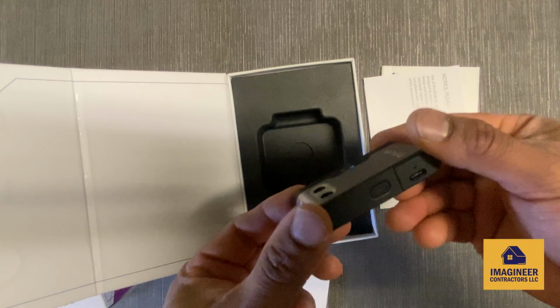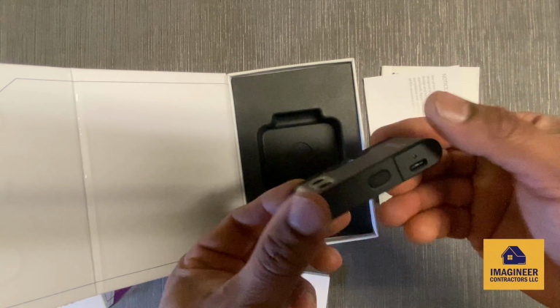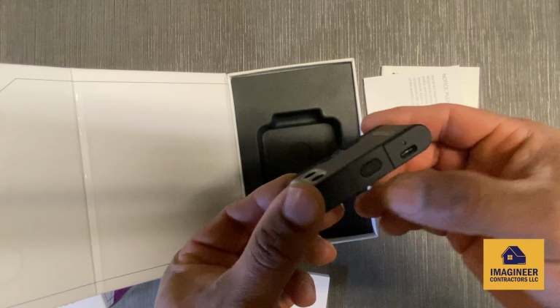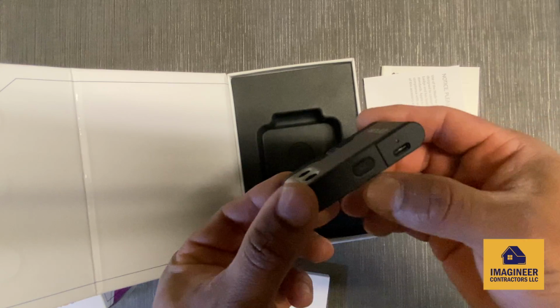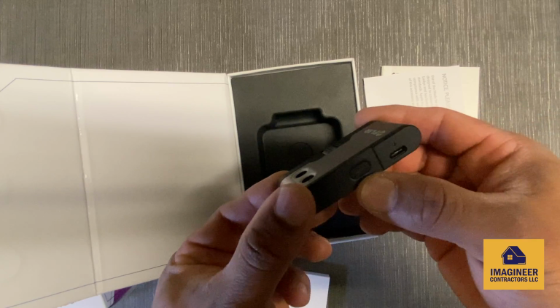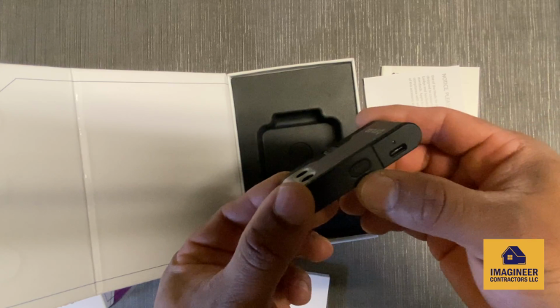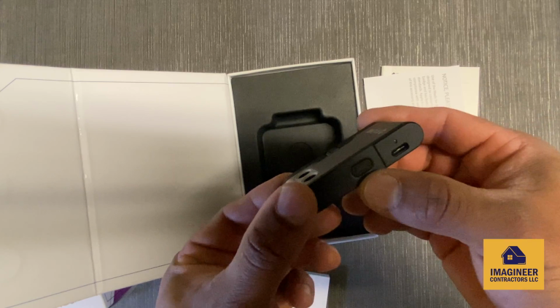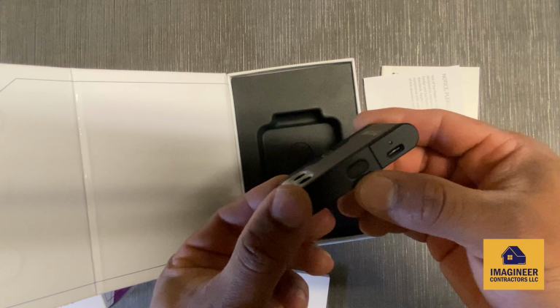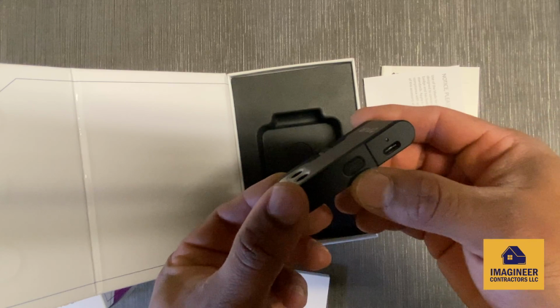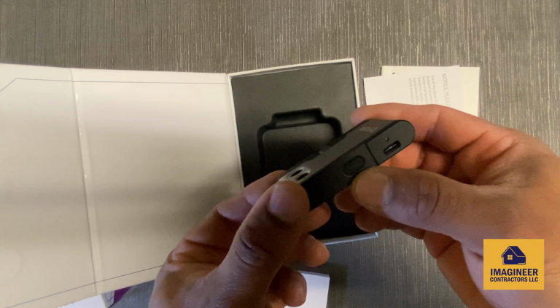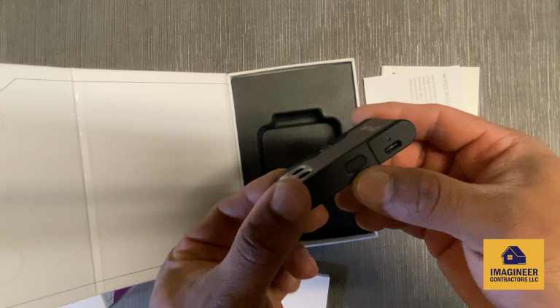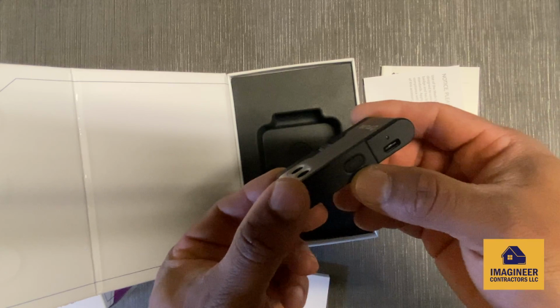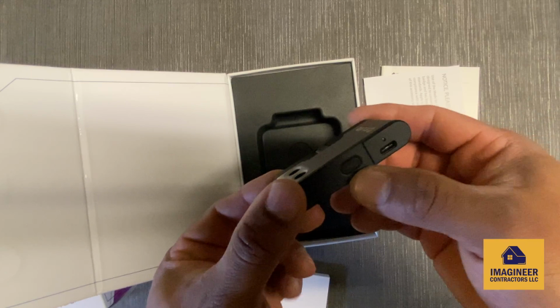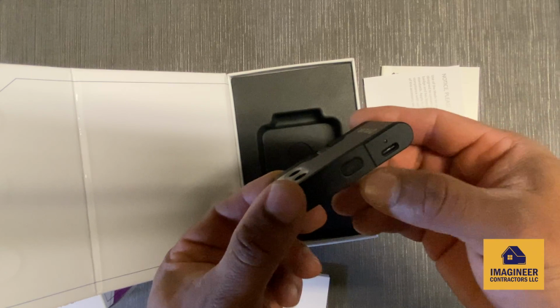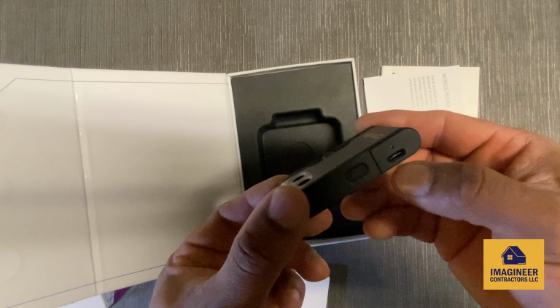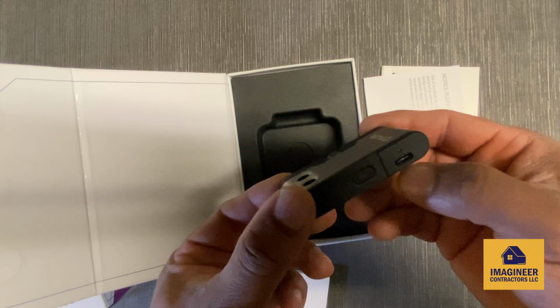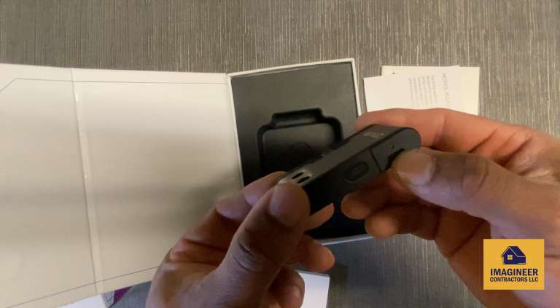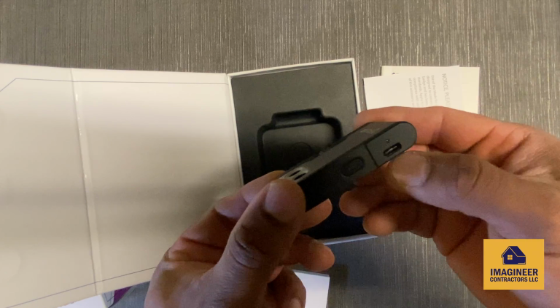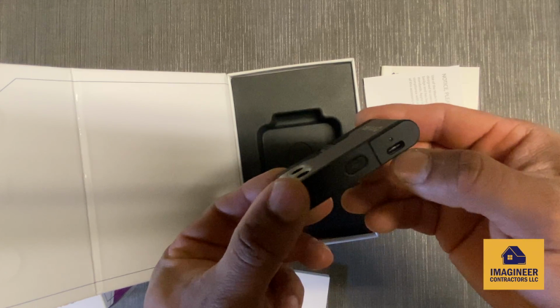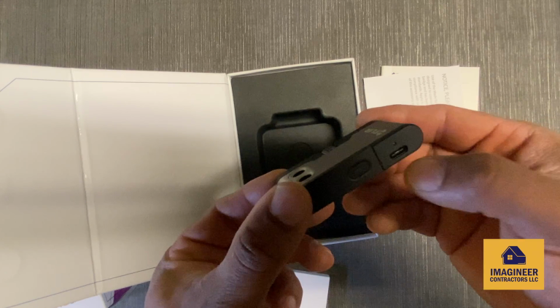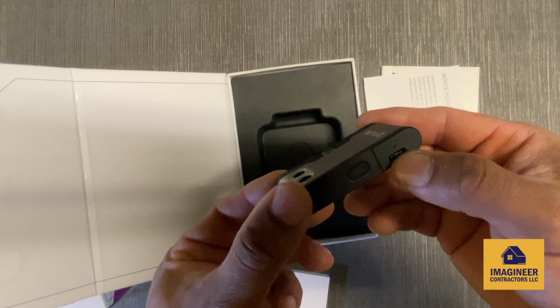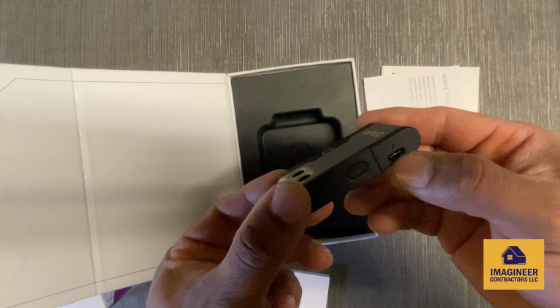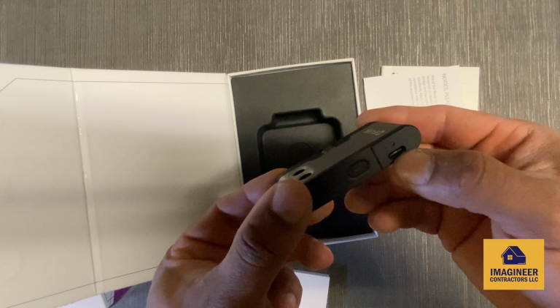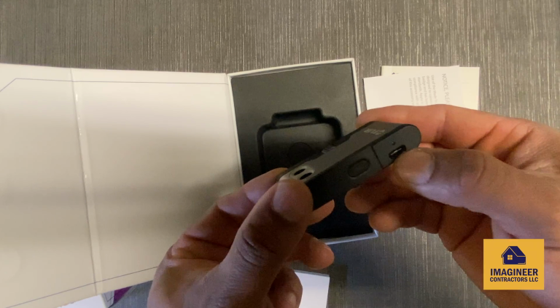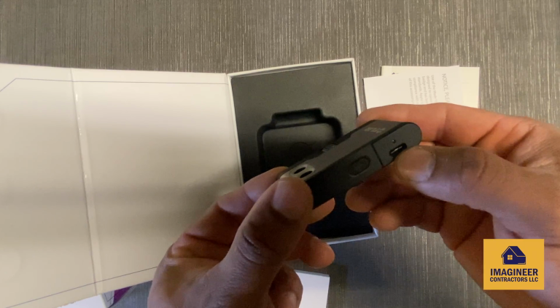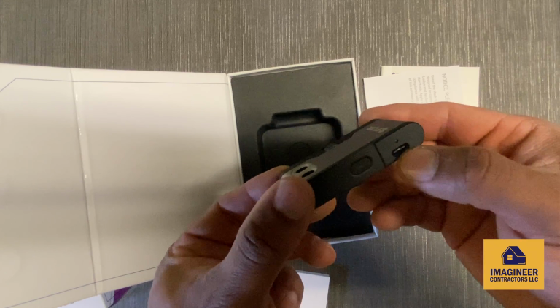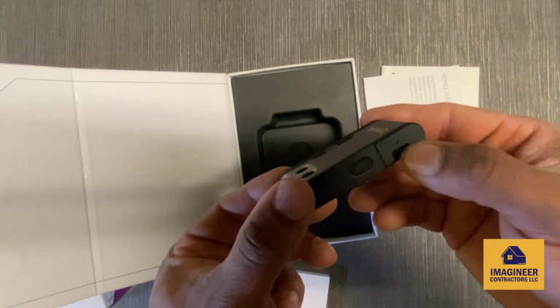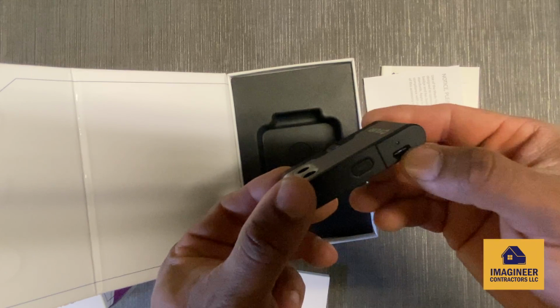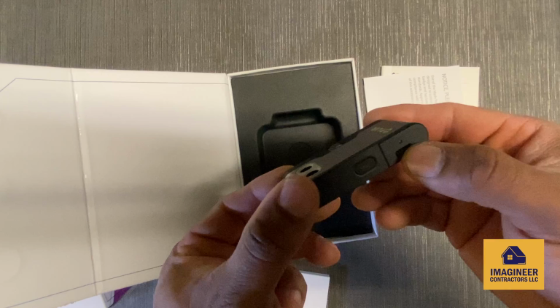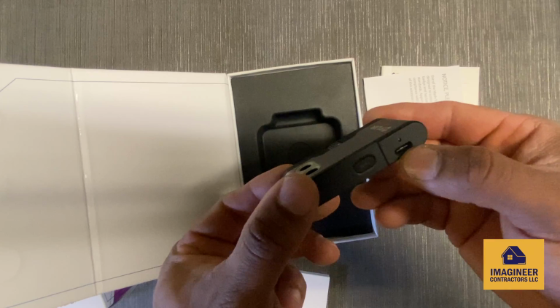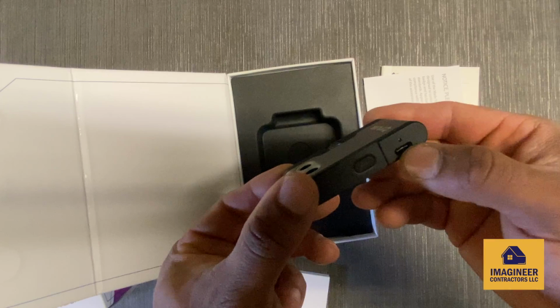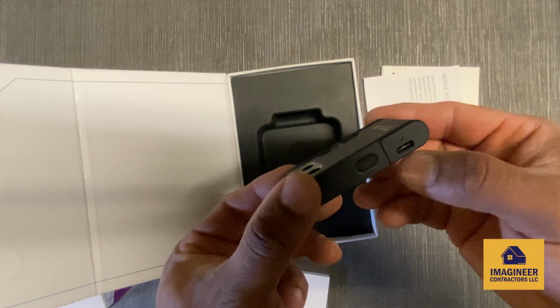It's got an on/off switch and the USB port right here.